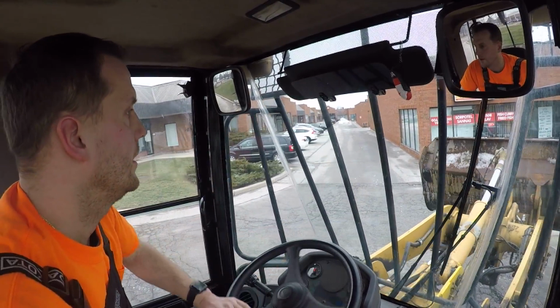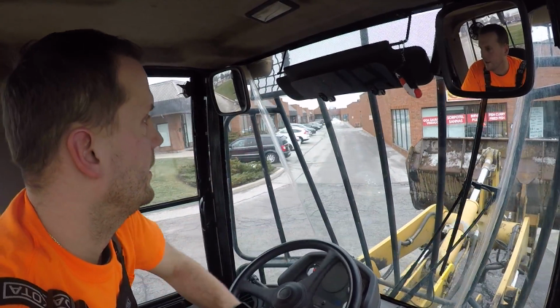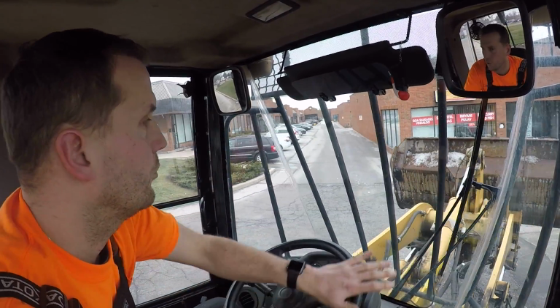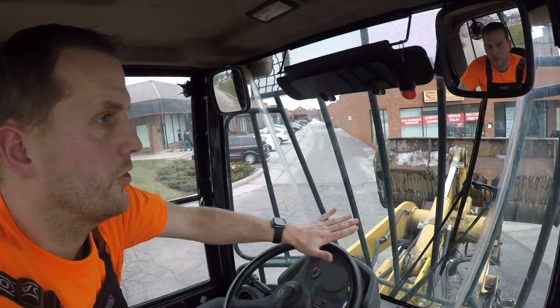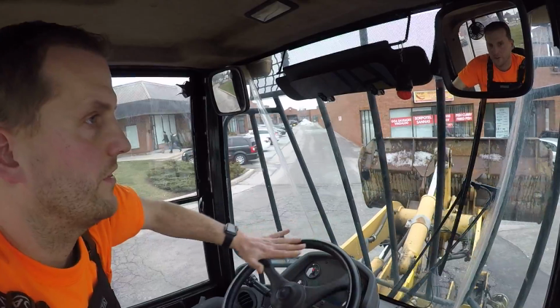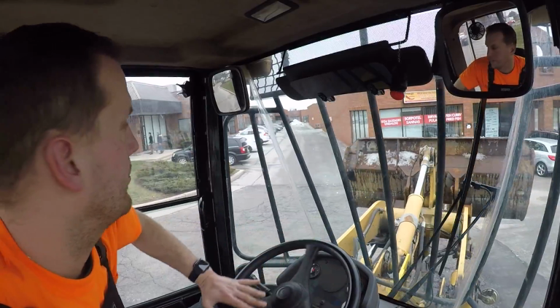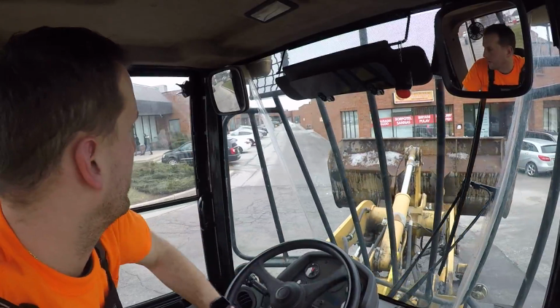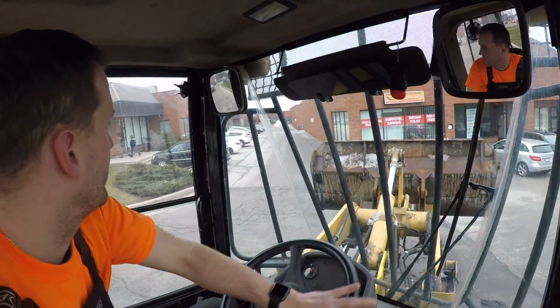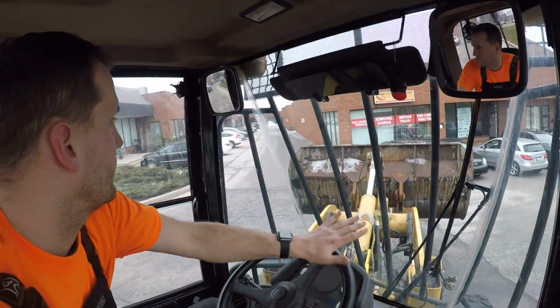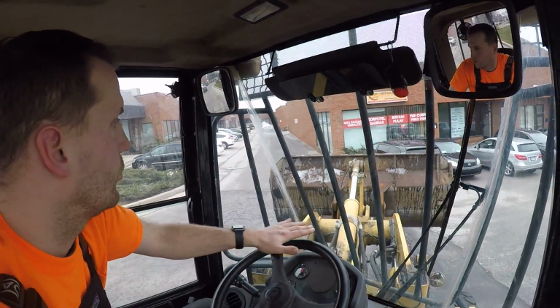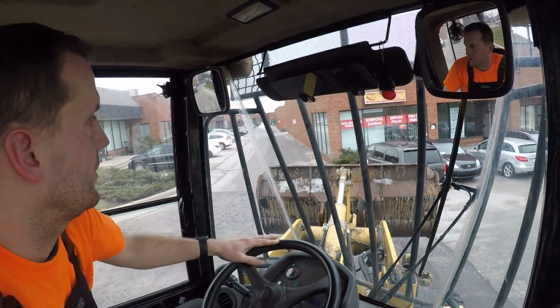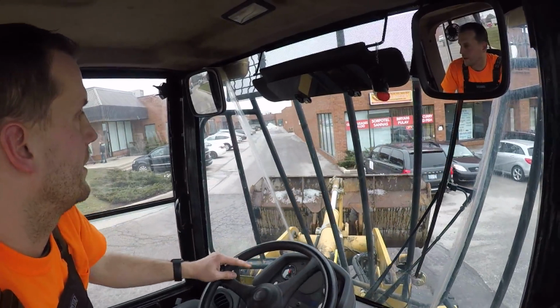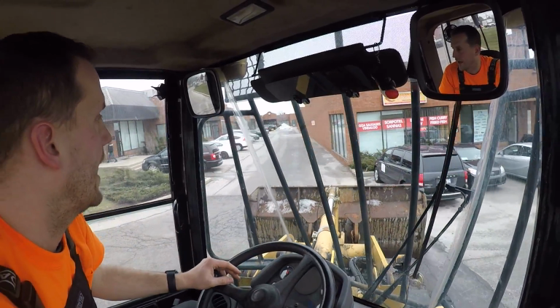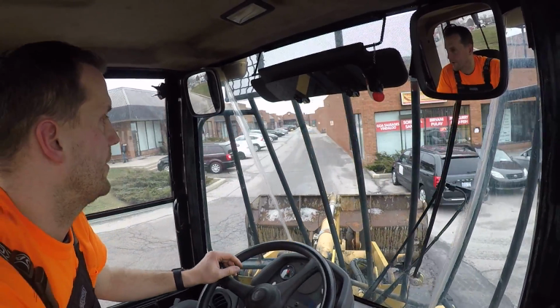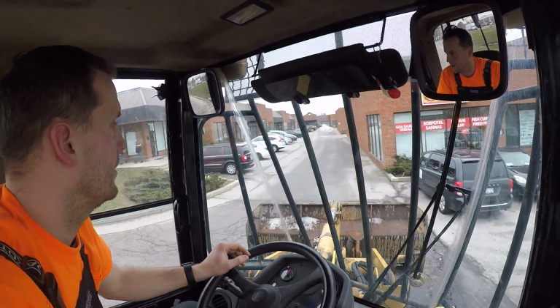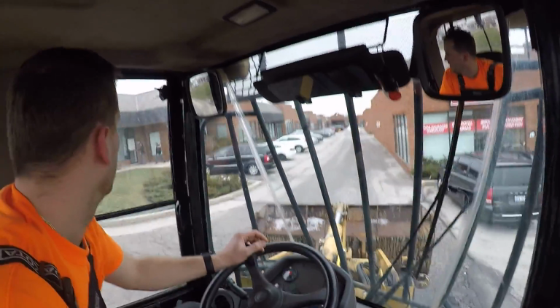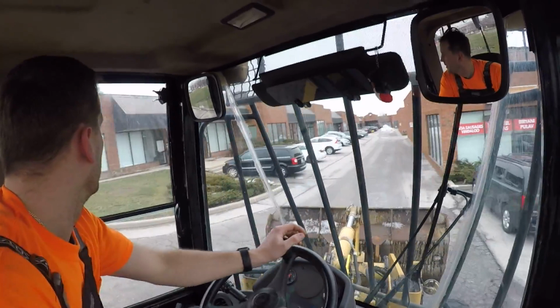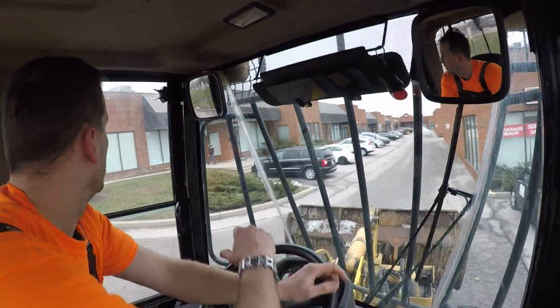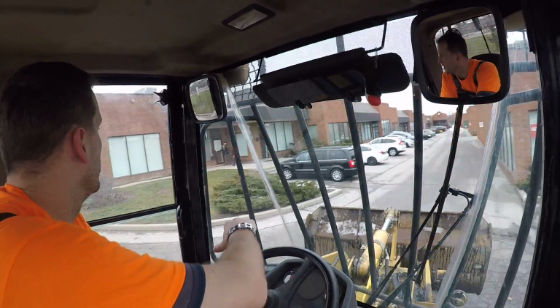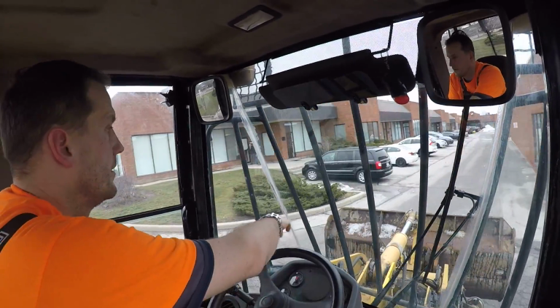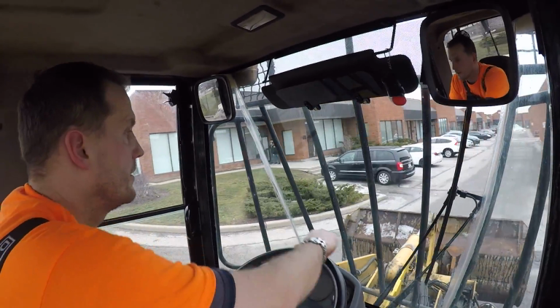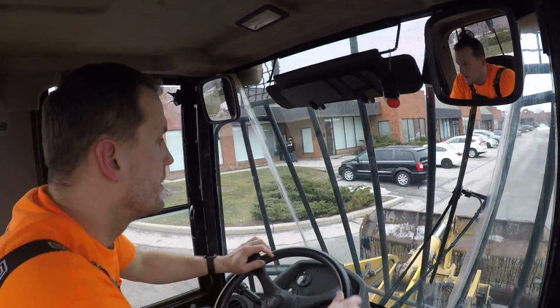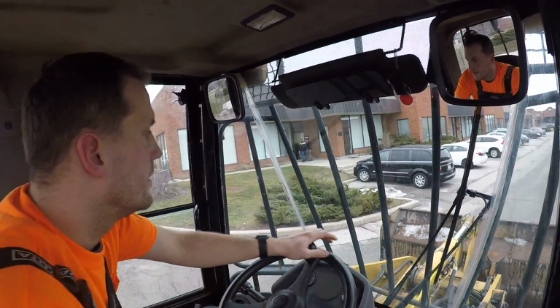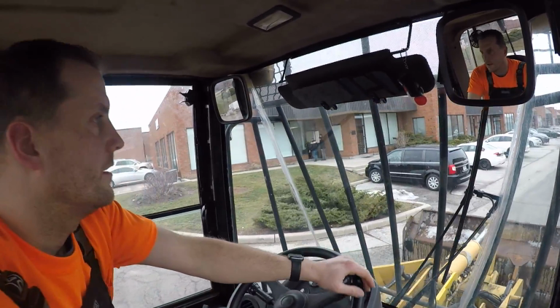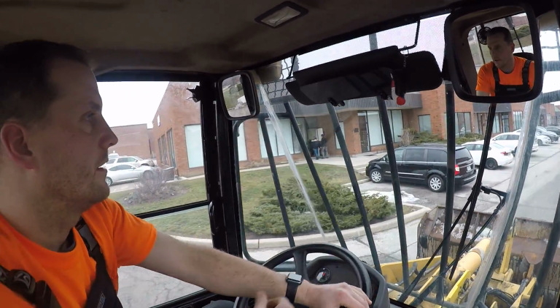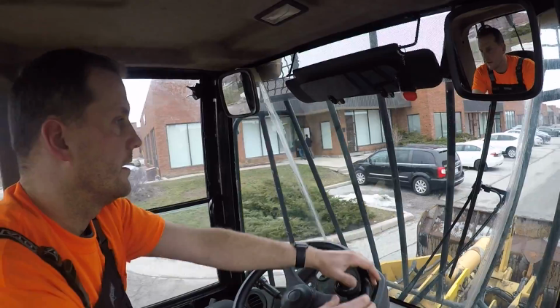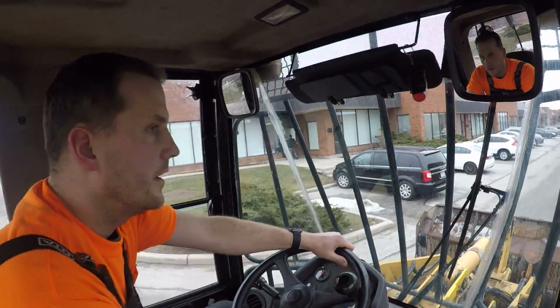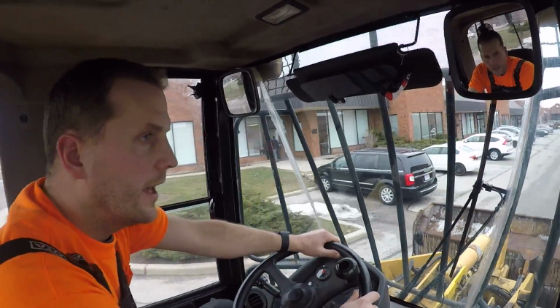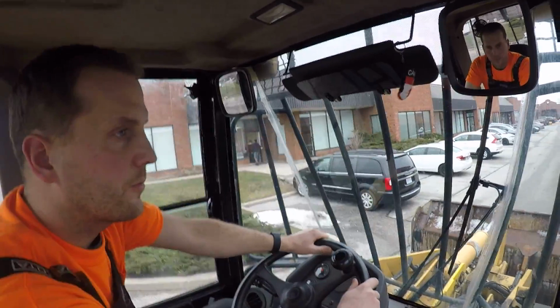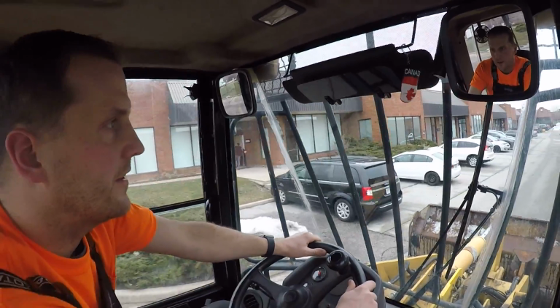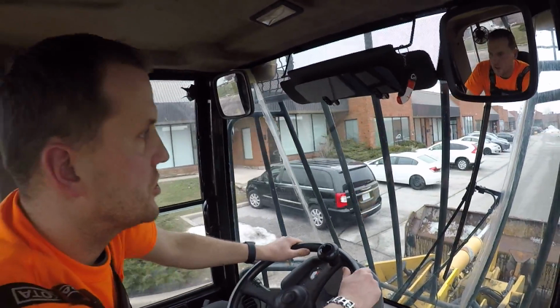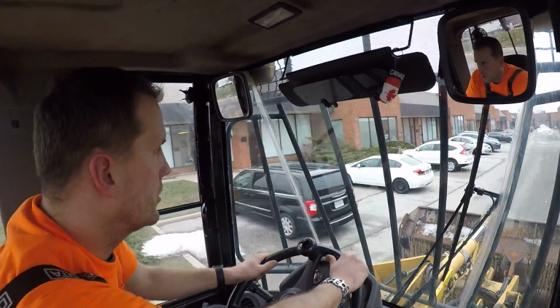It is a winter's day but it is nice and toasty in the cab here — and it's my t-shirt.